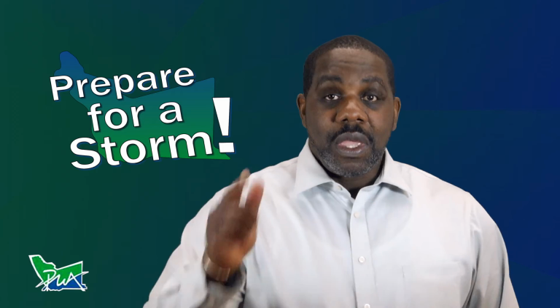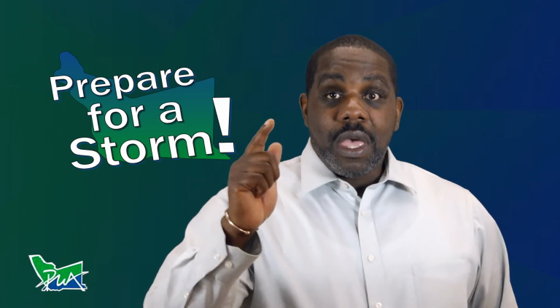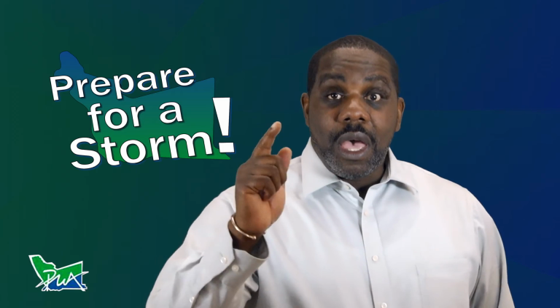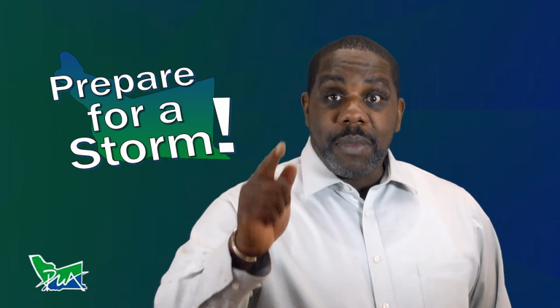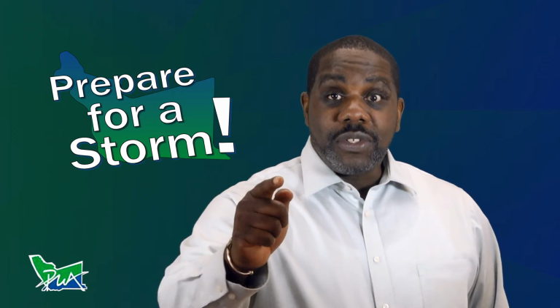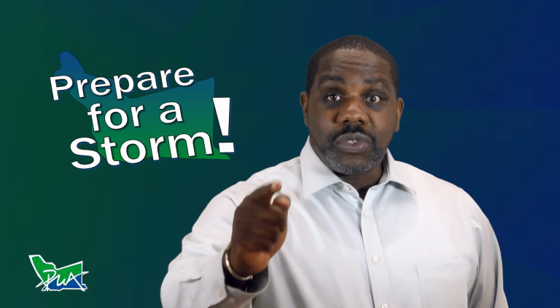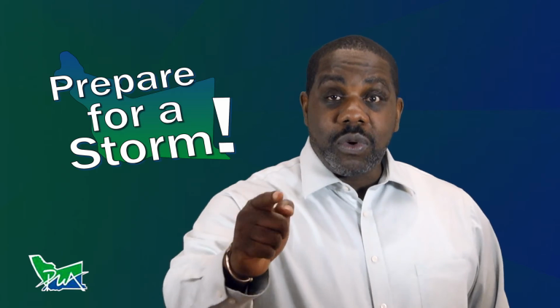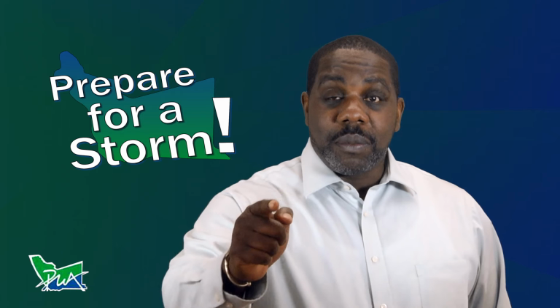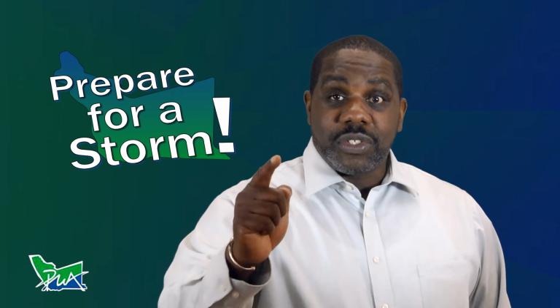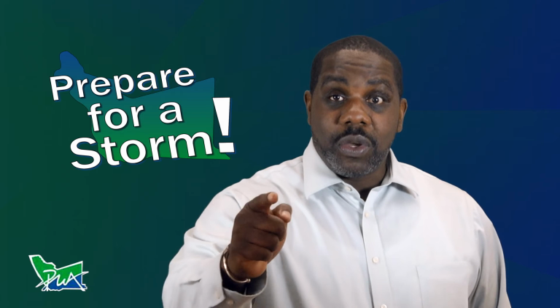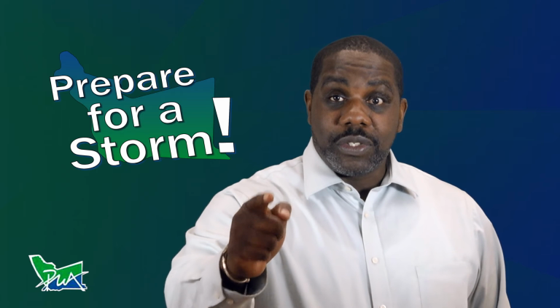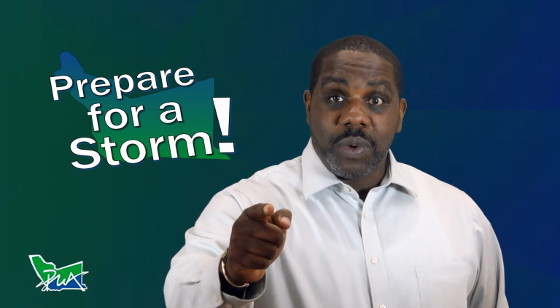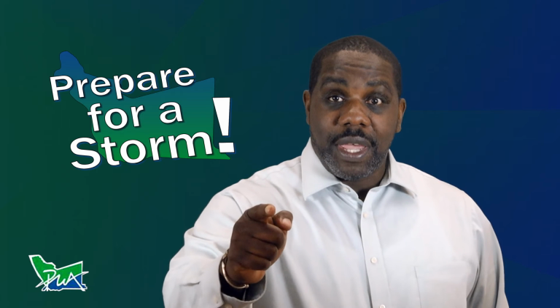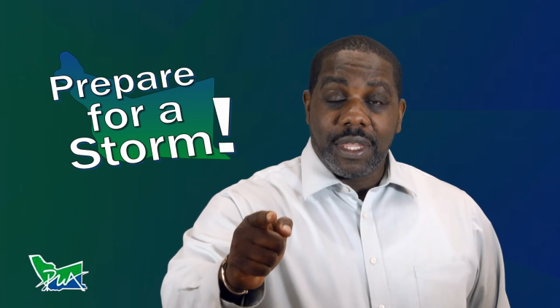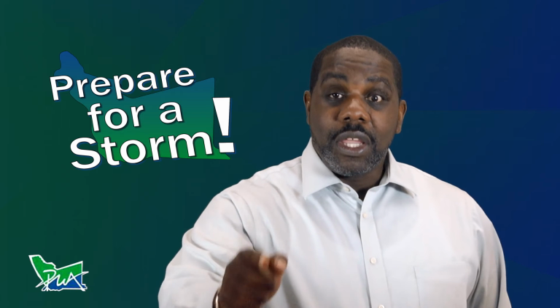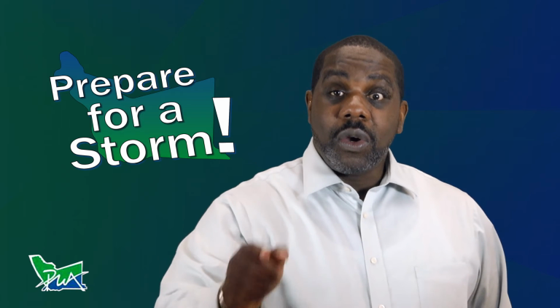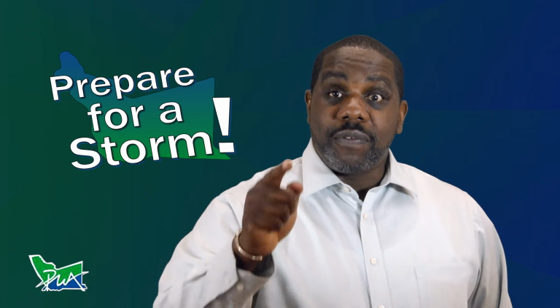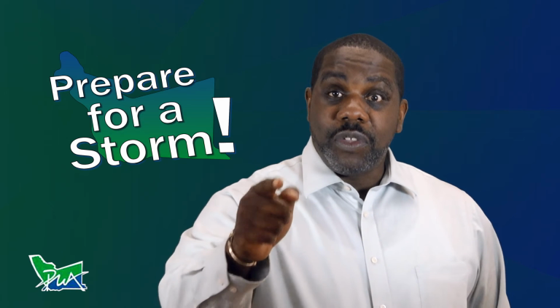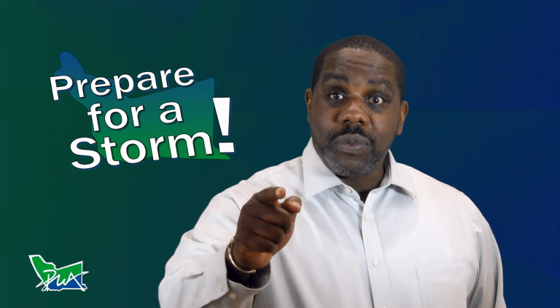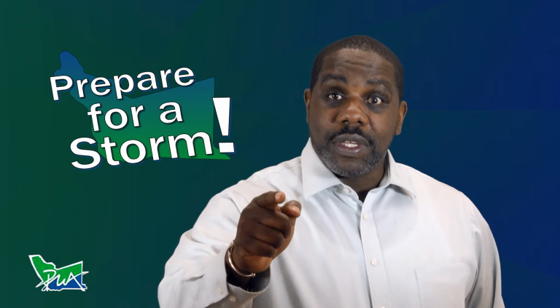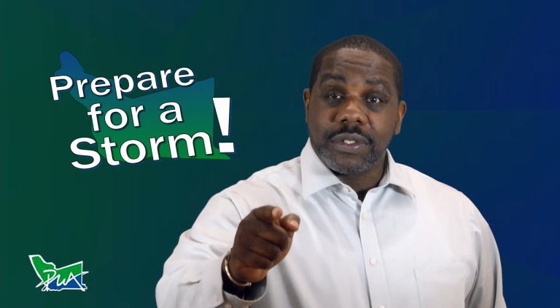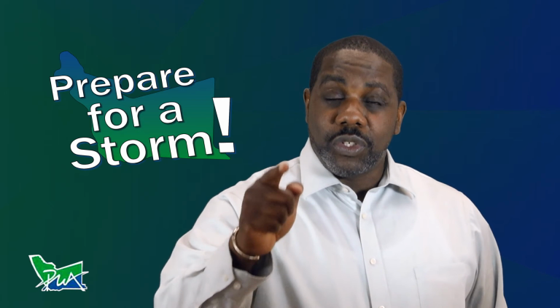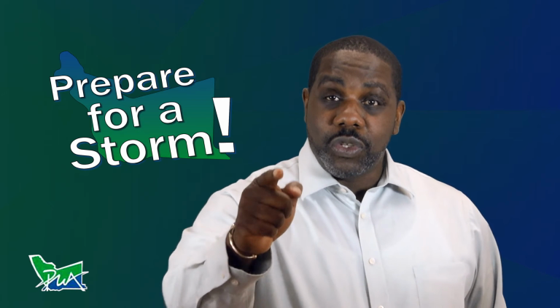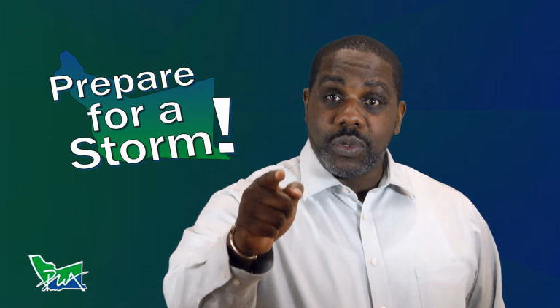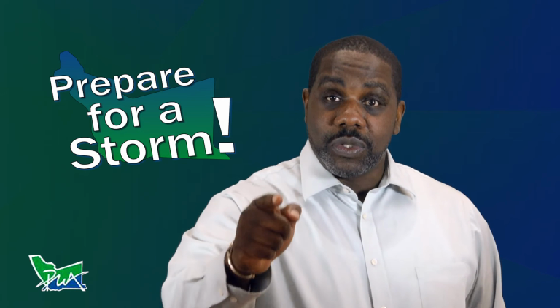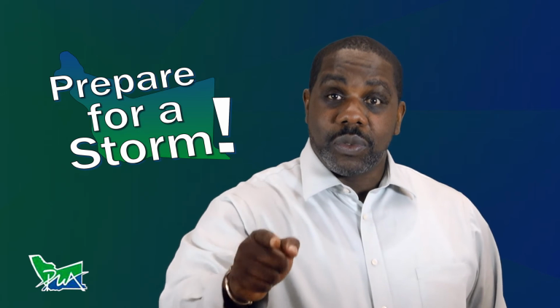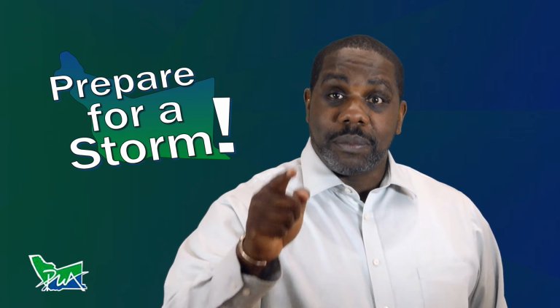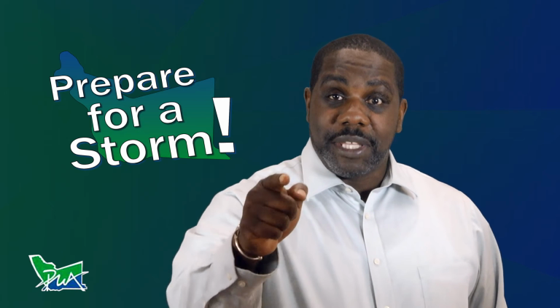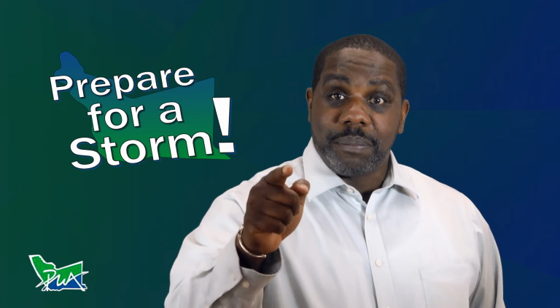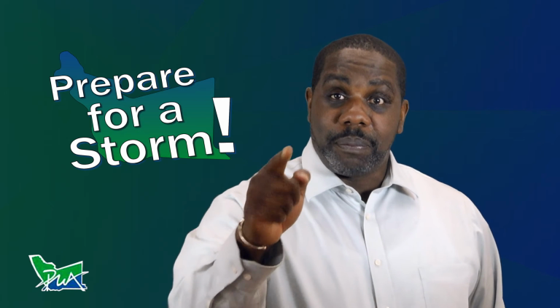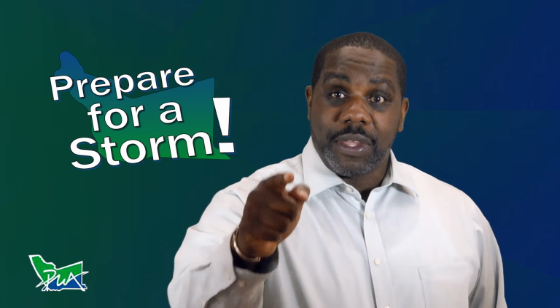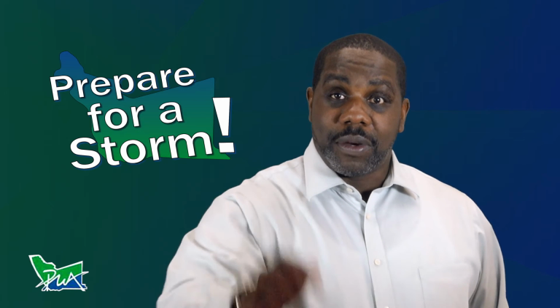A major storm is on its way. Here are a few things that you could do to be prepared.